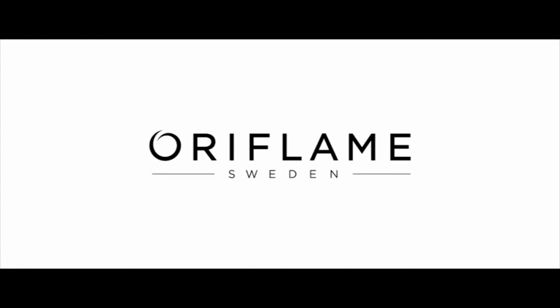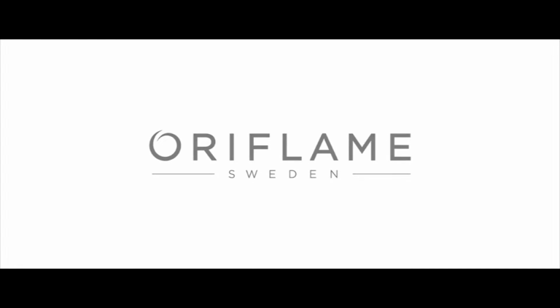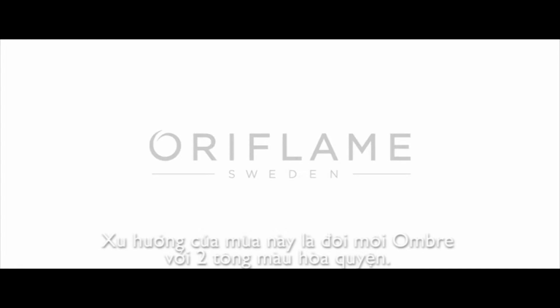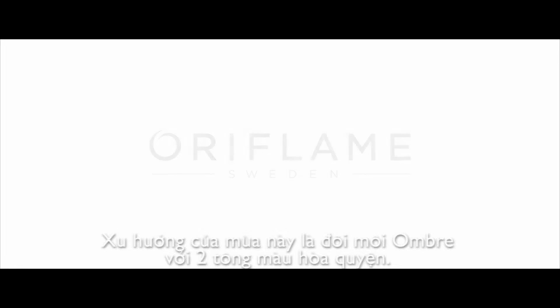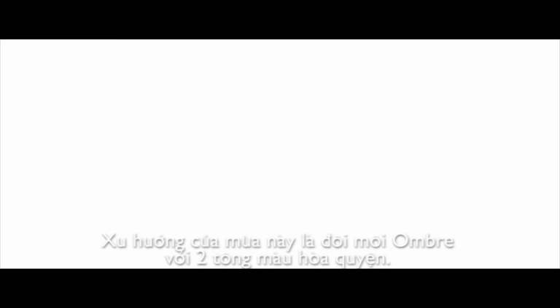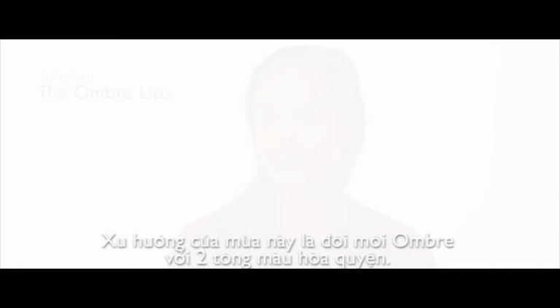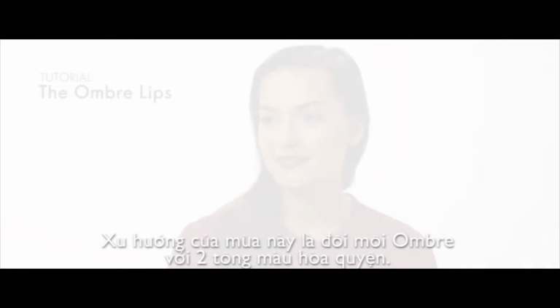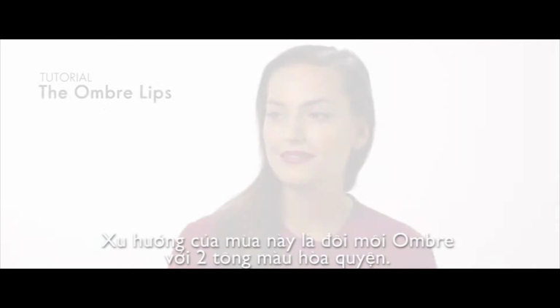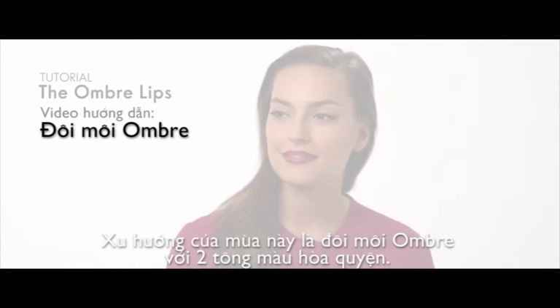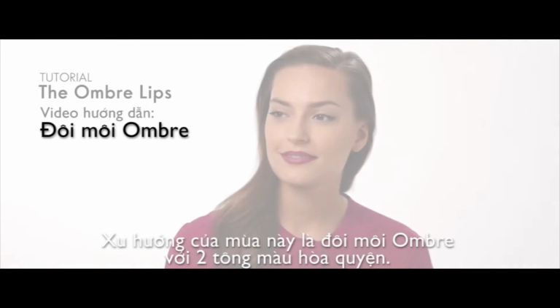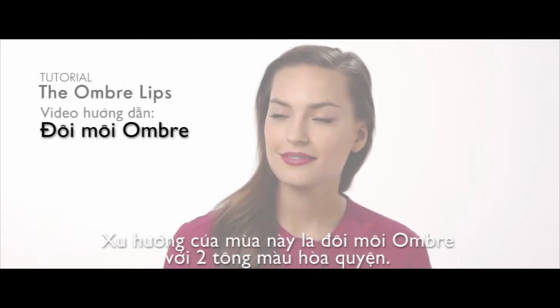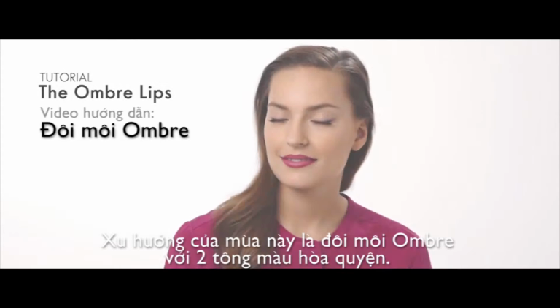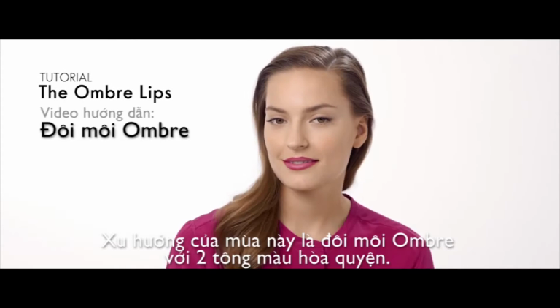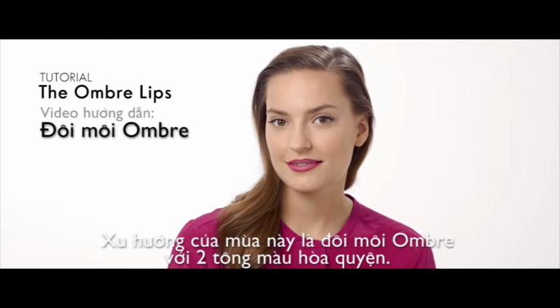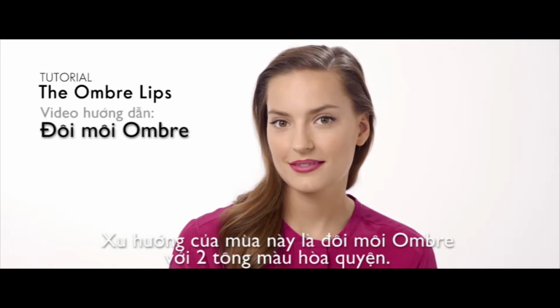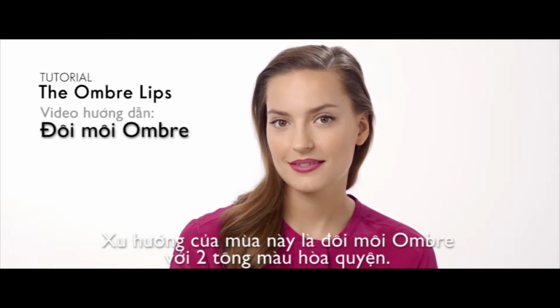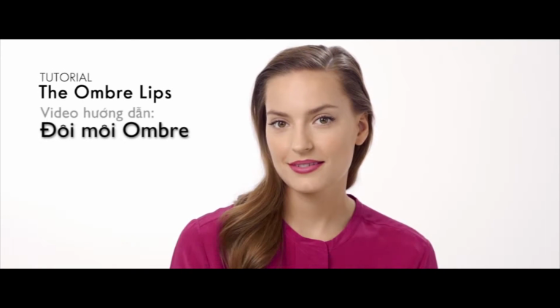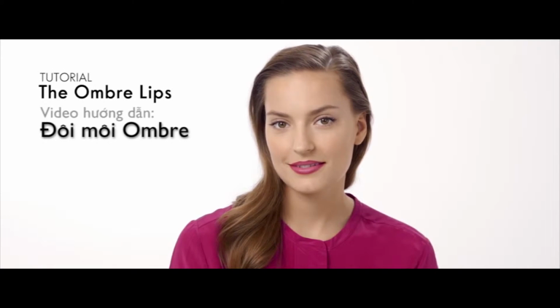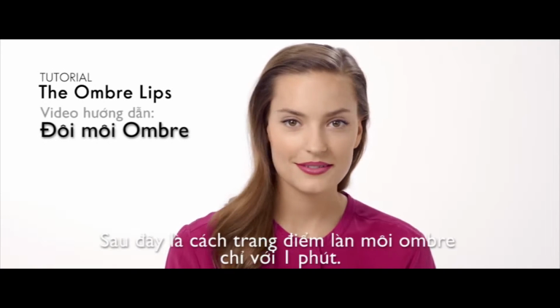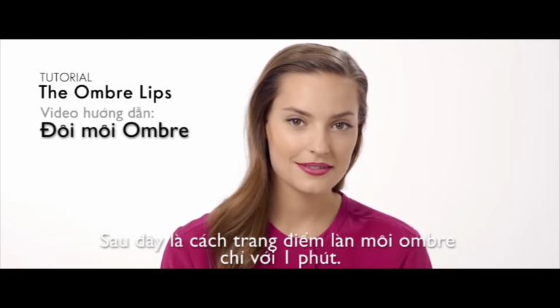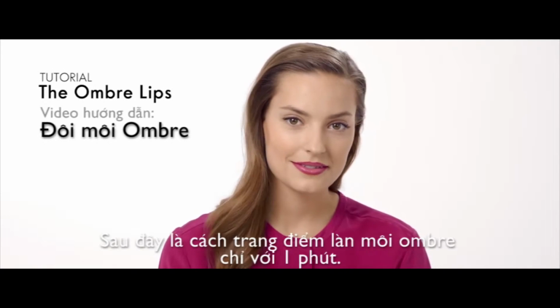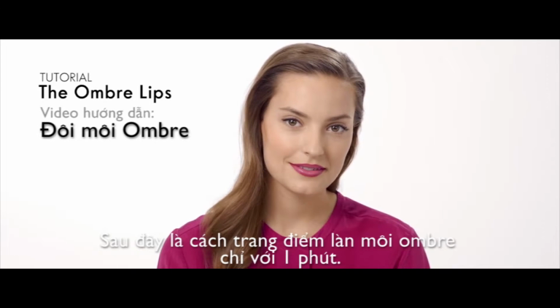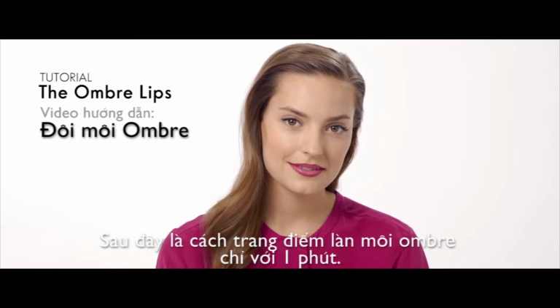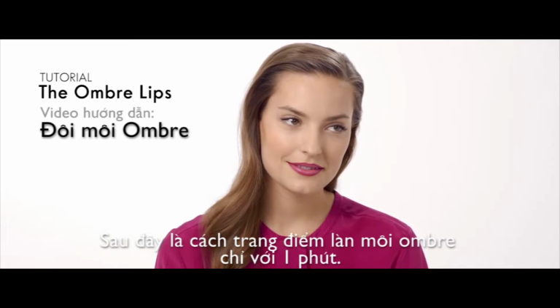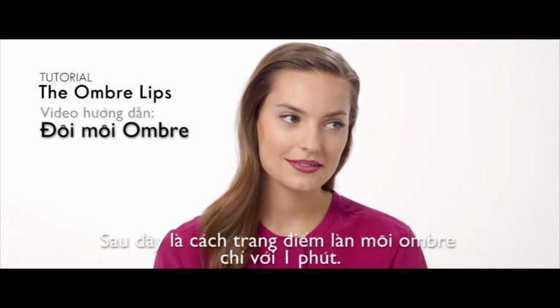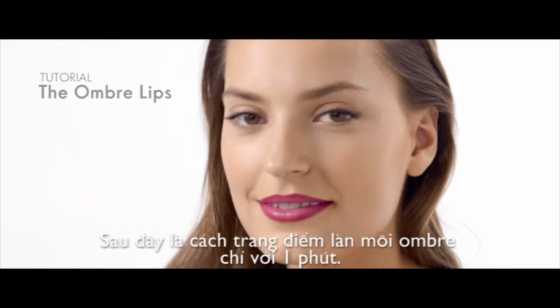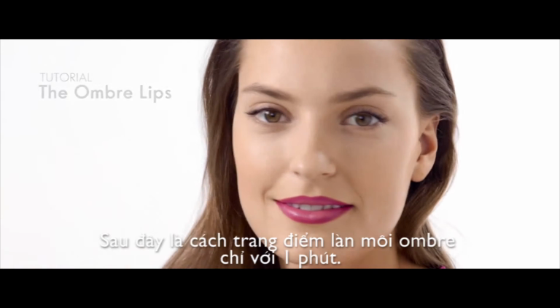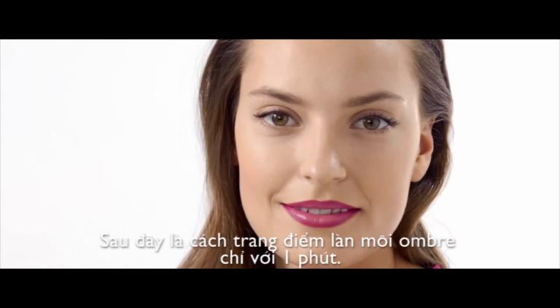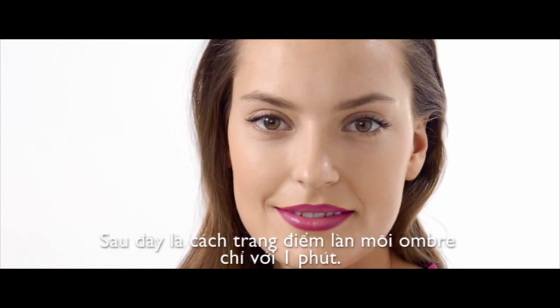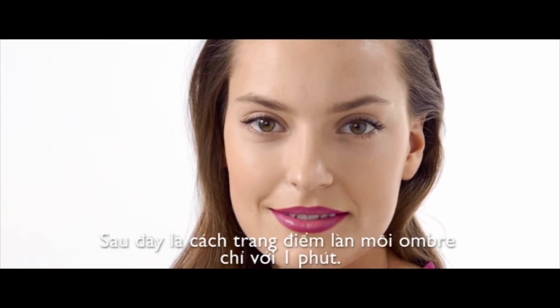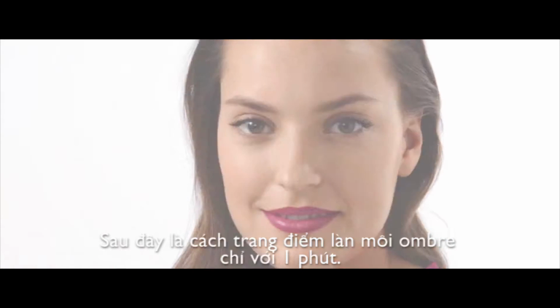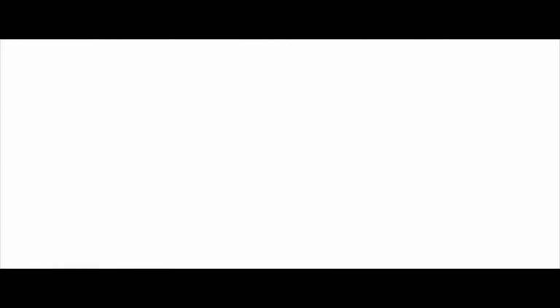Two-toned lips are this season's hottest trend. Here's how to create the ombre lip in under a minute.